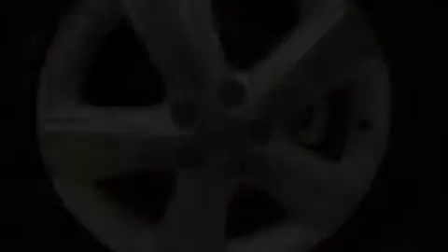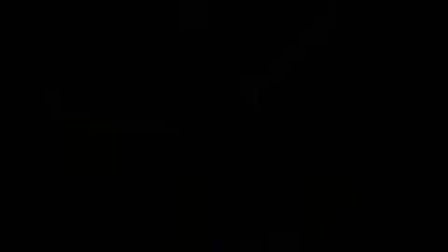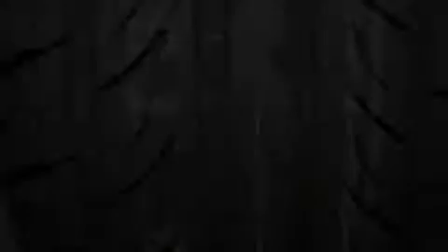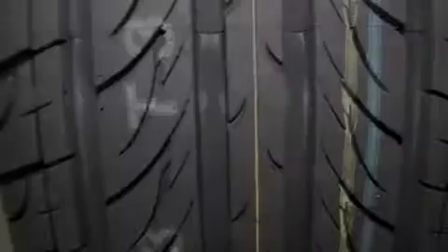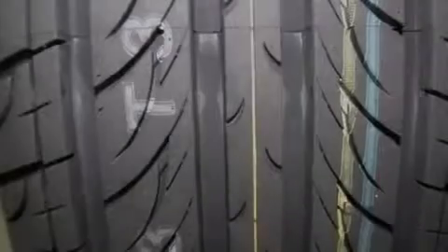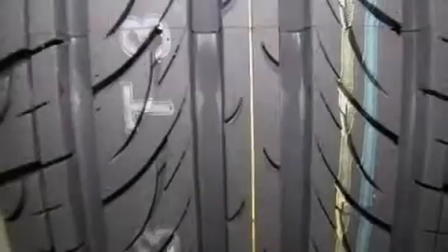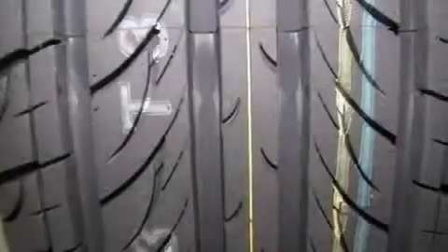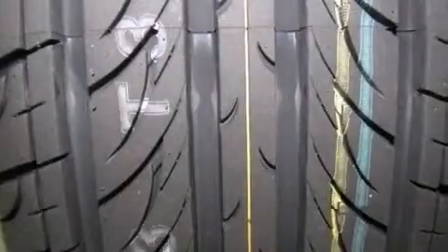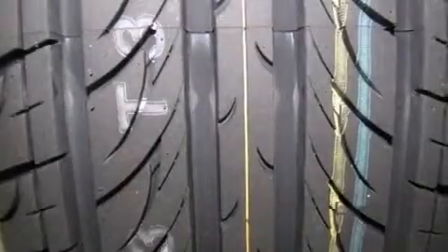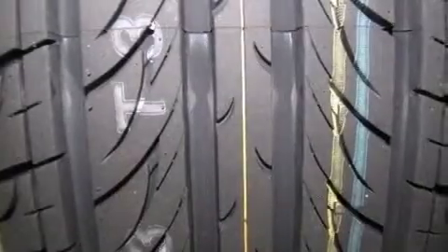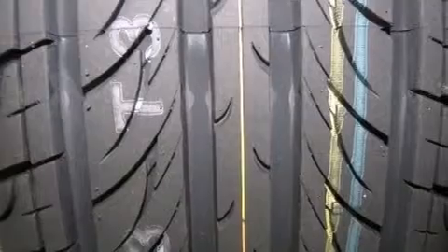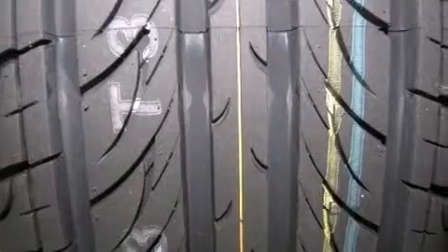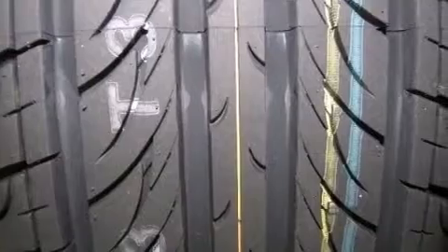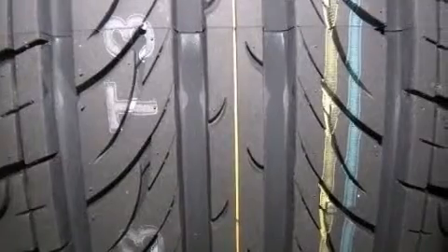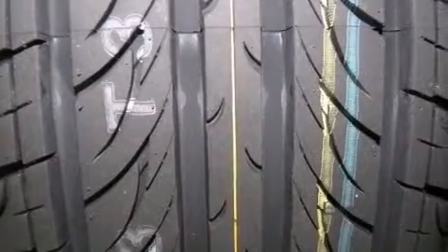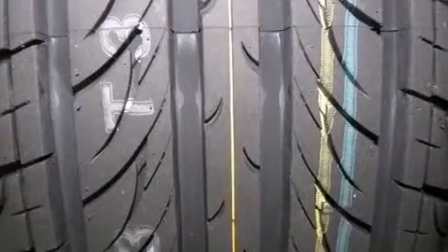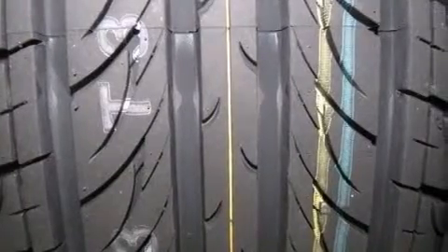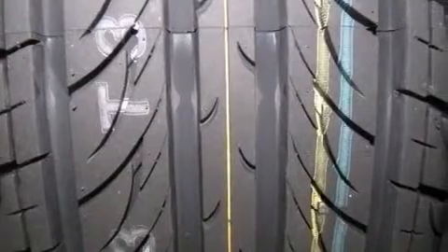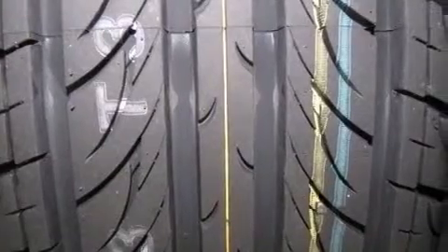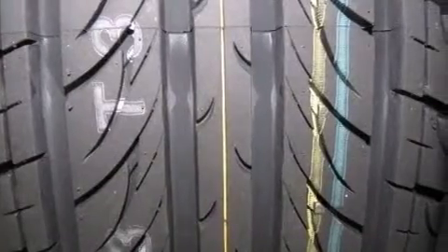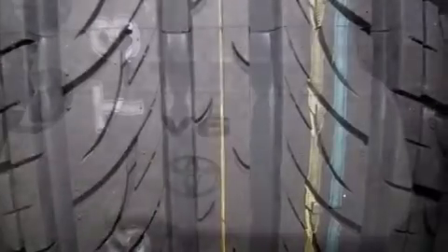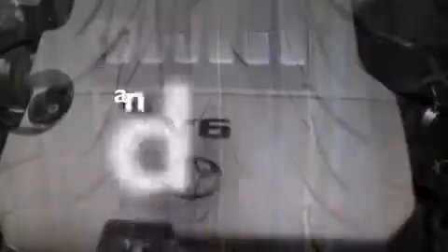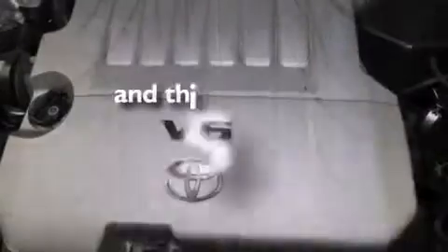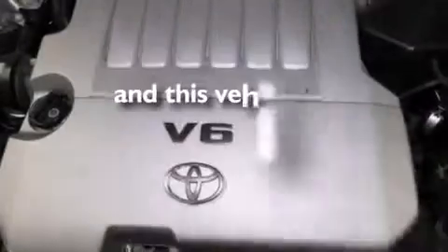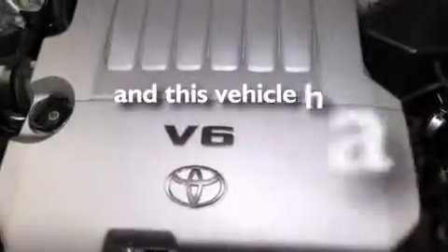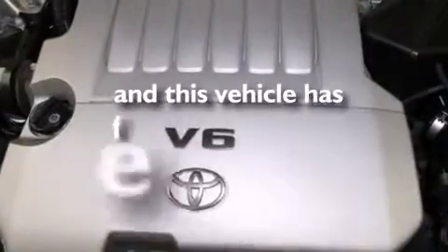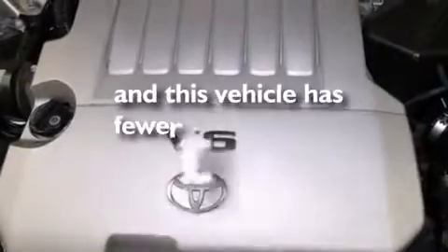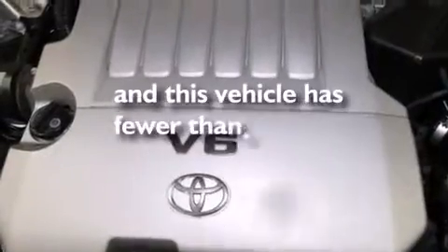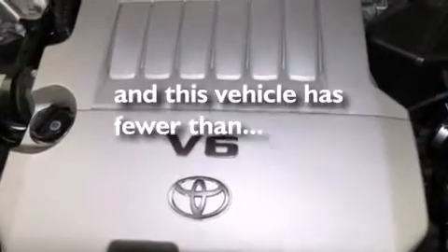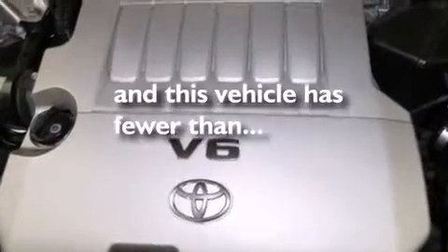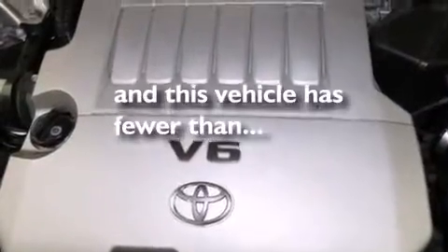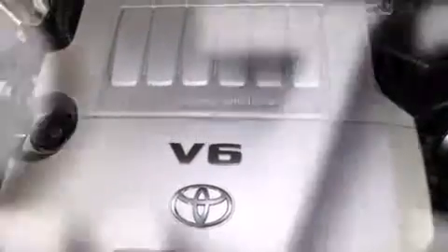Rear seat child-proof door locks, a power driver's seat, and this vehicle has less than 33,000 miles.